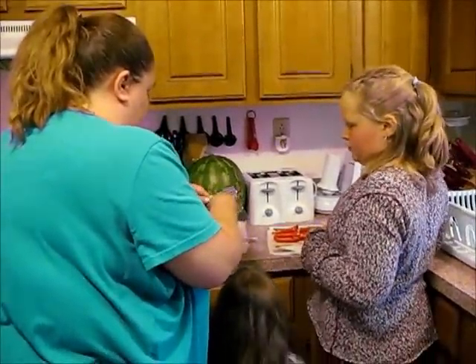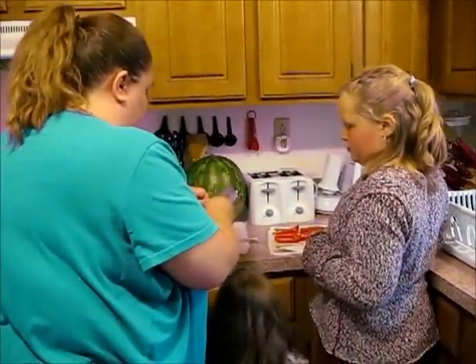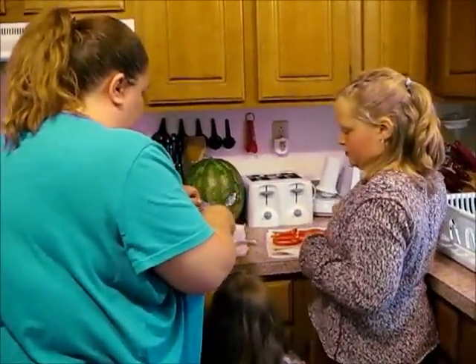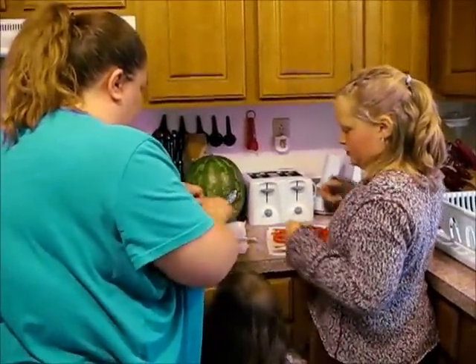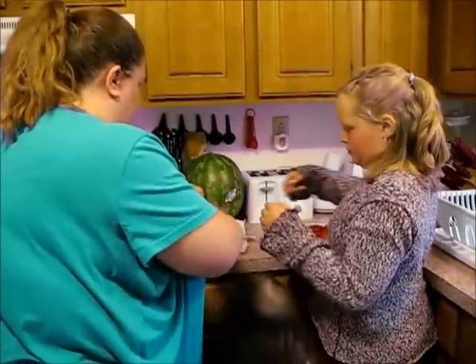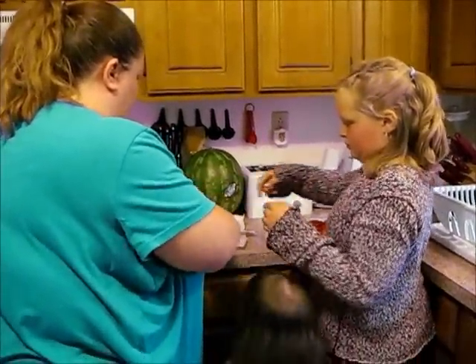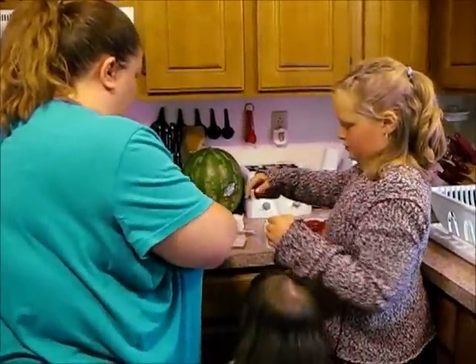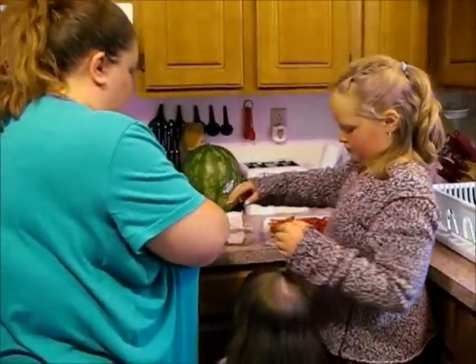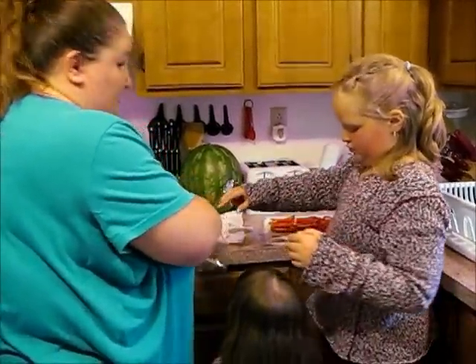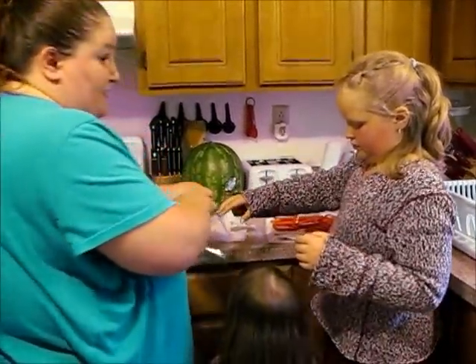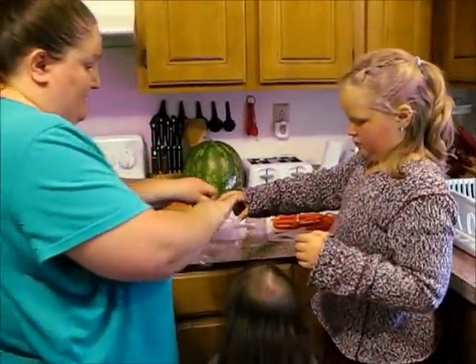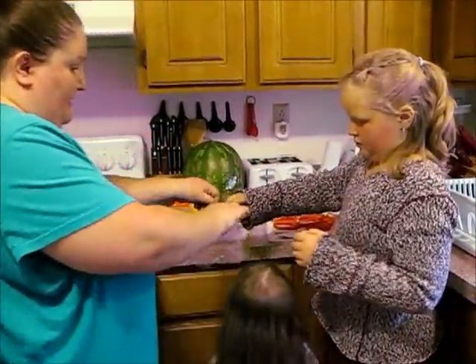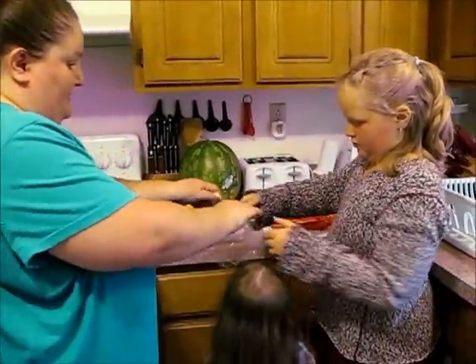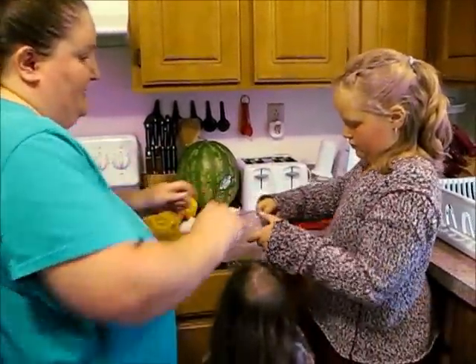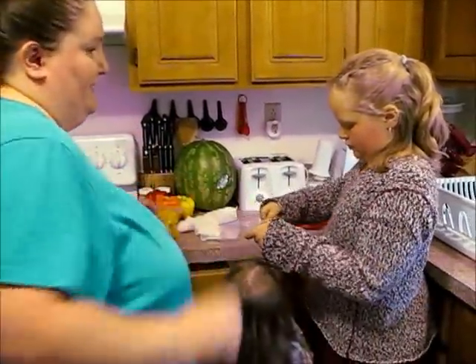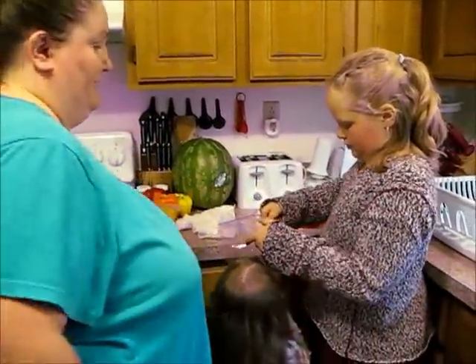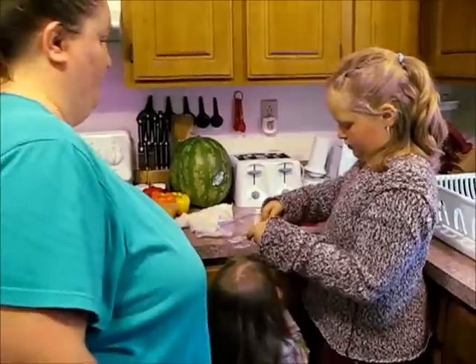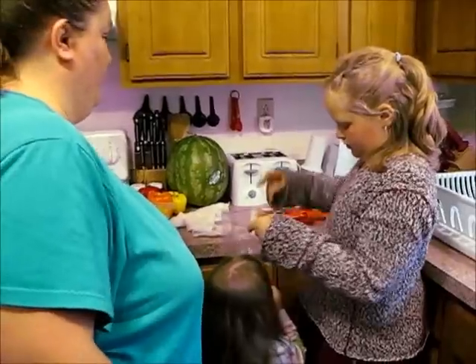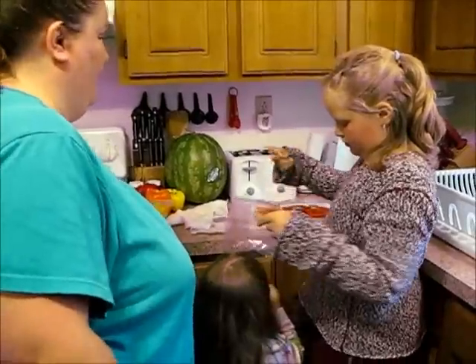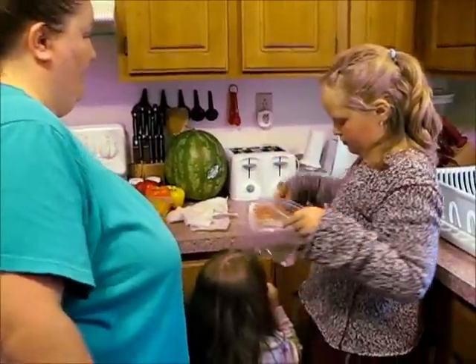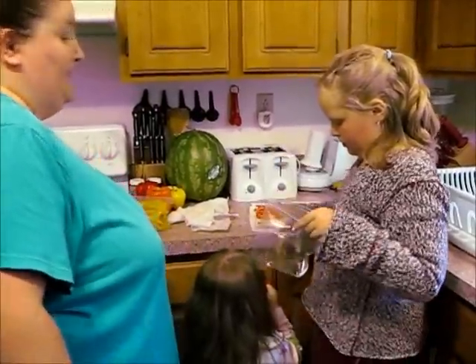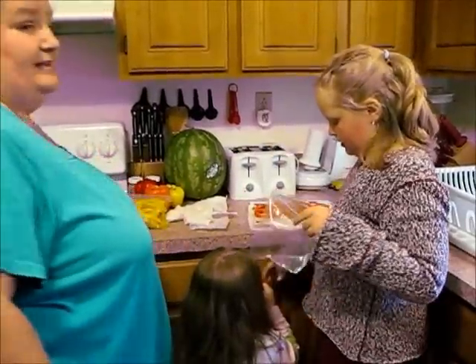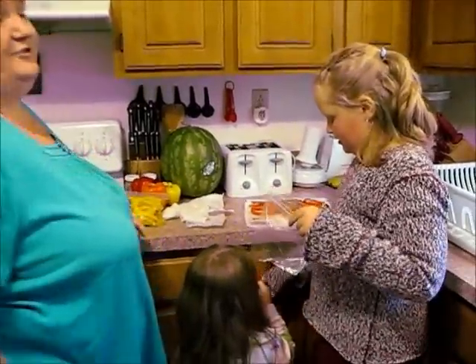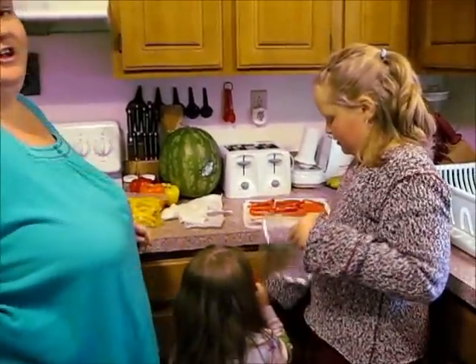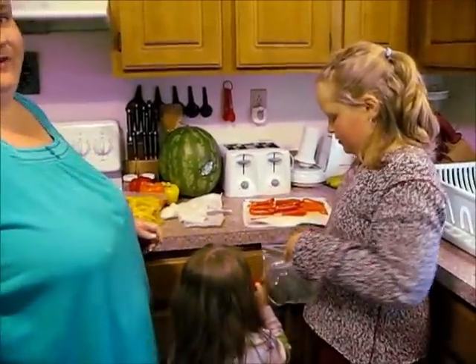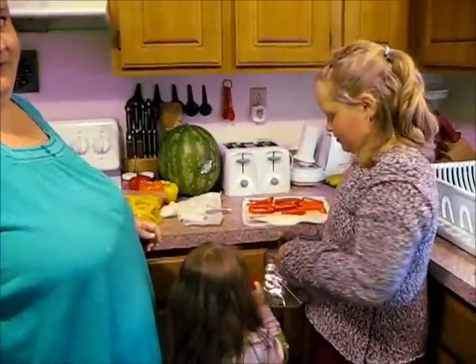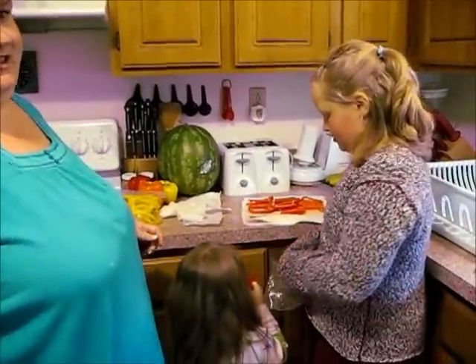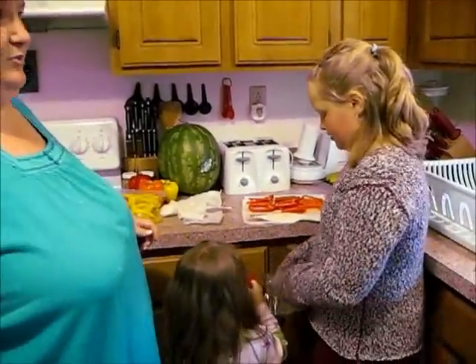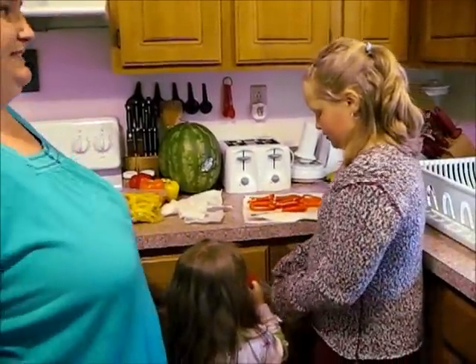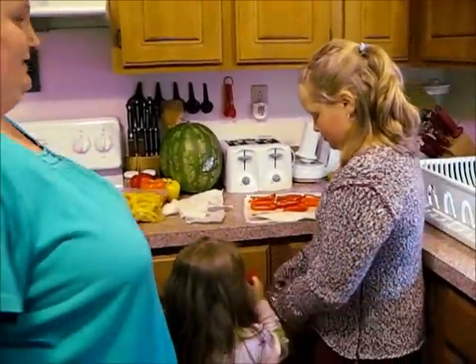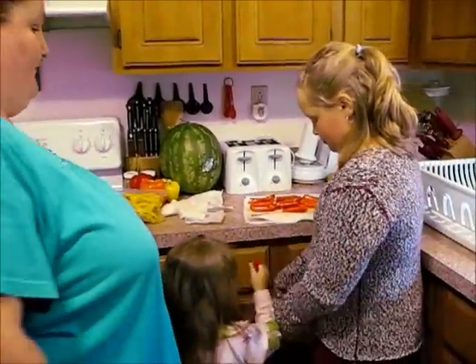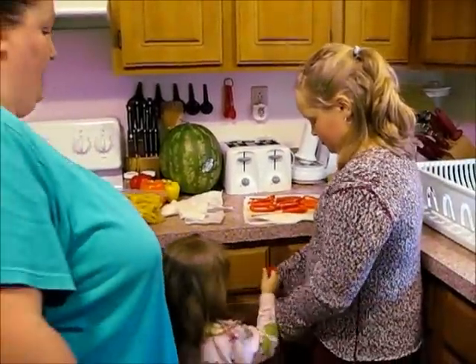Bailey, you don't need any more peppers. As you can see, Bailey's taste-testing them. My kids are not afraid of vegetables — they love them.